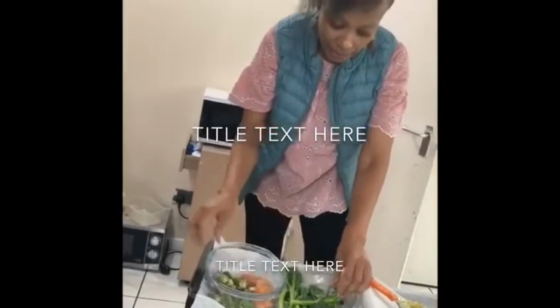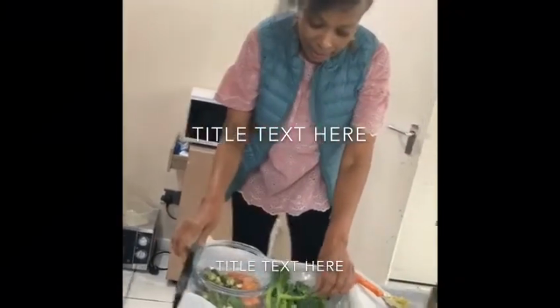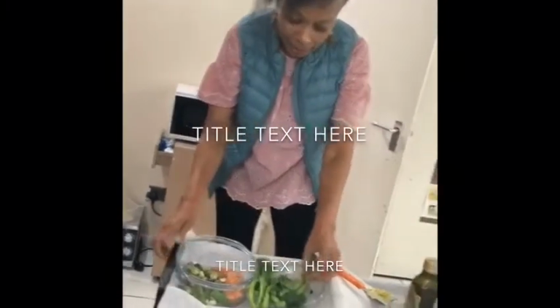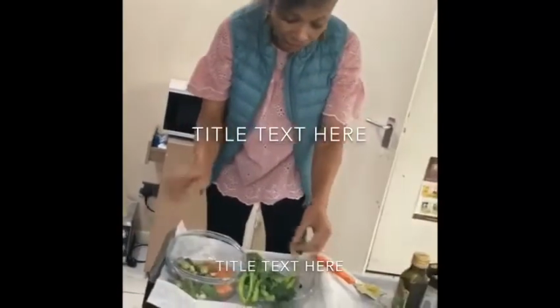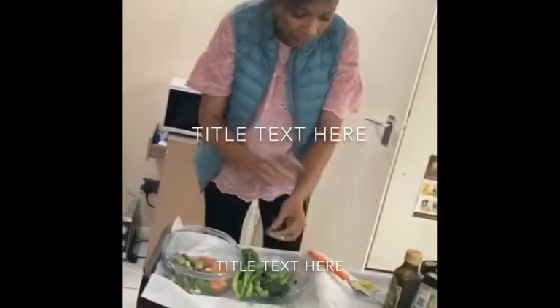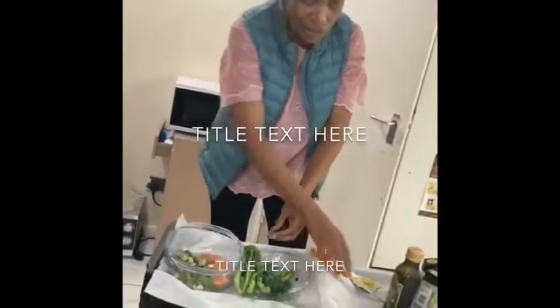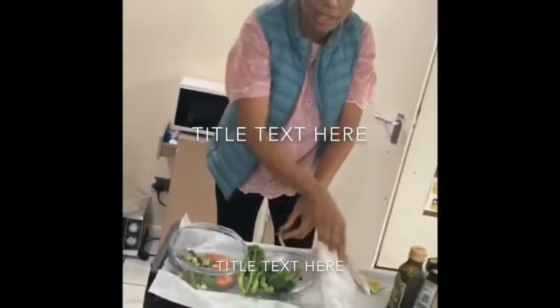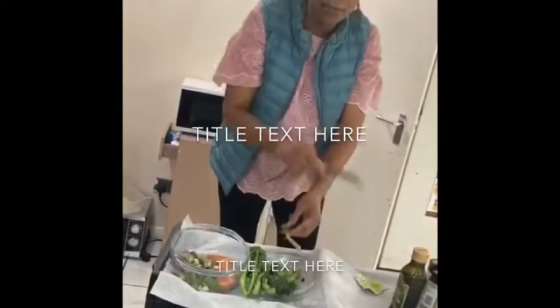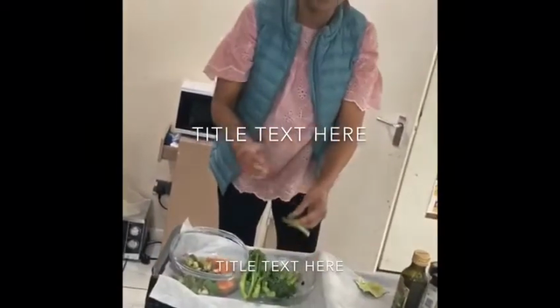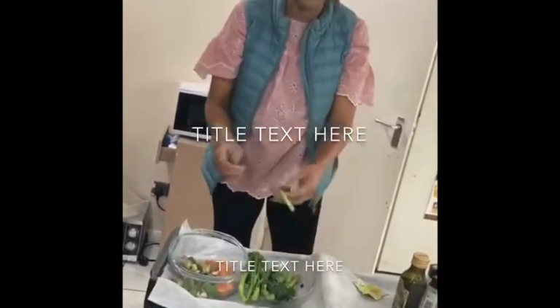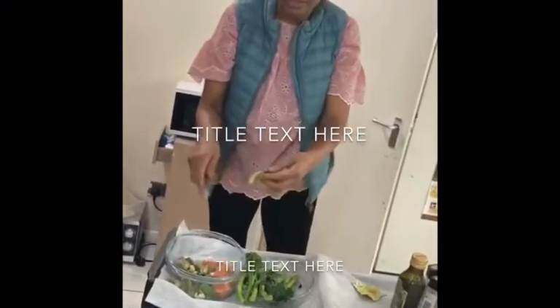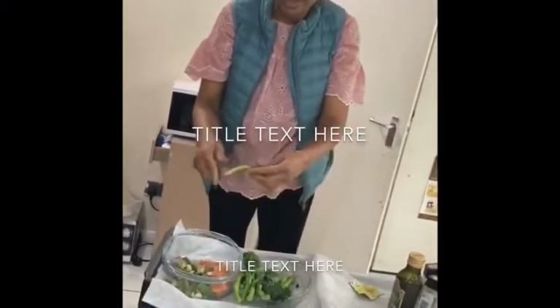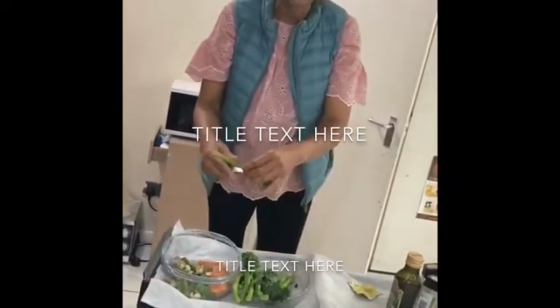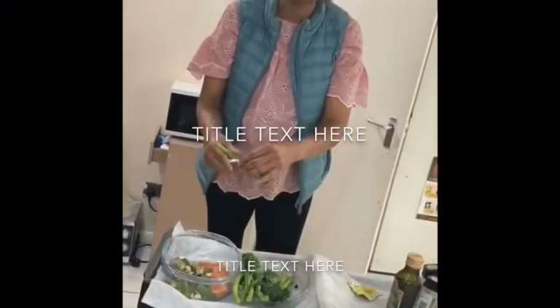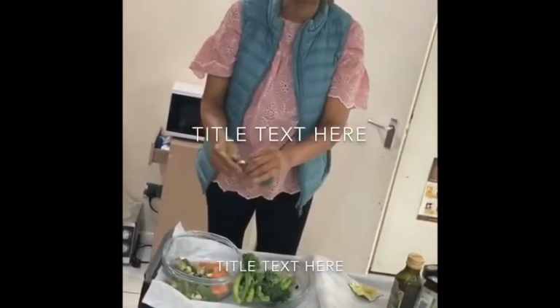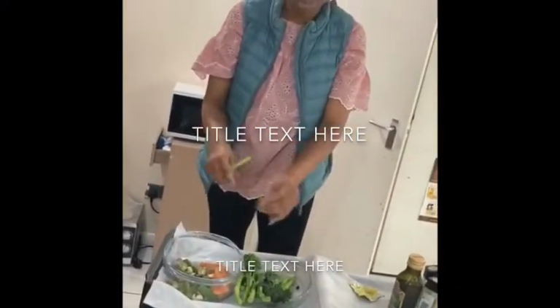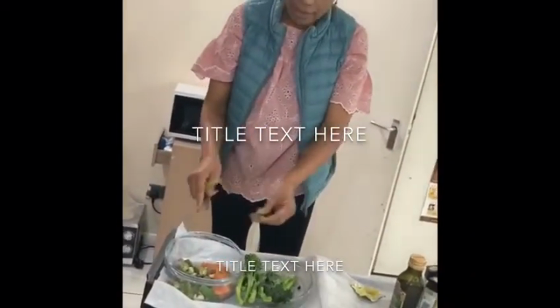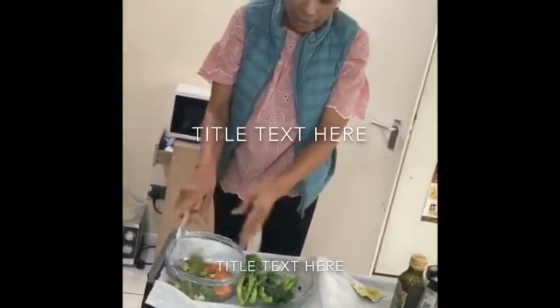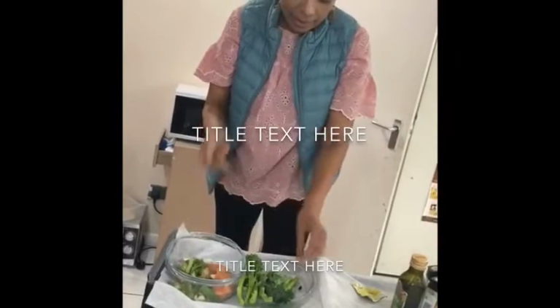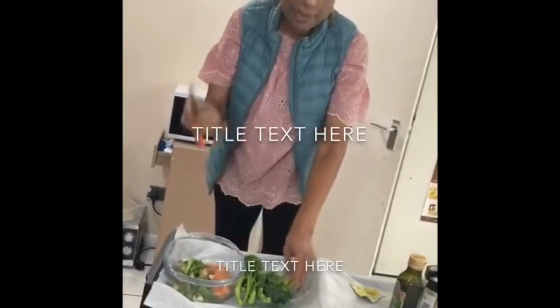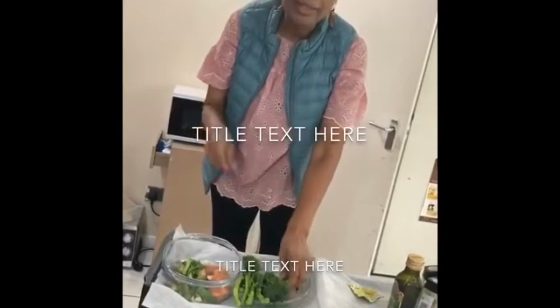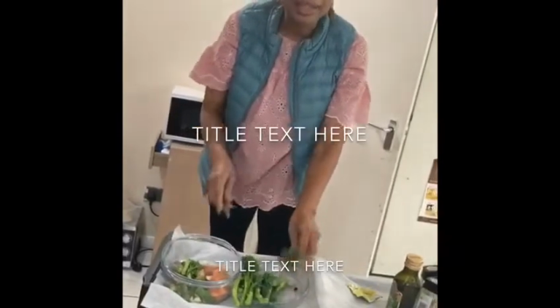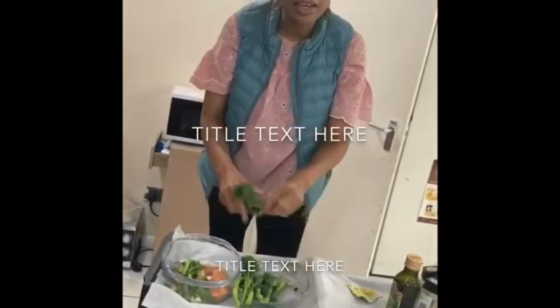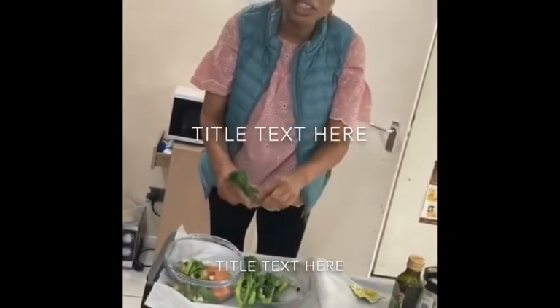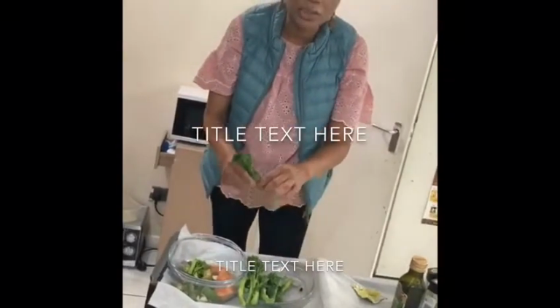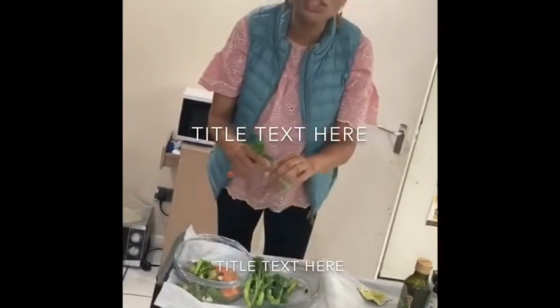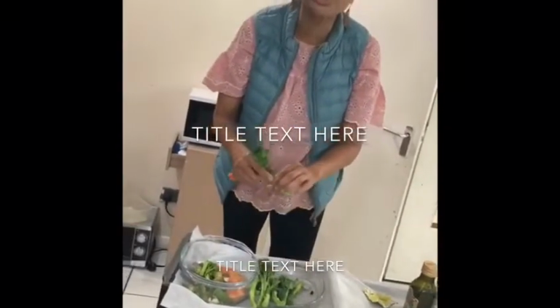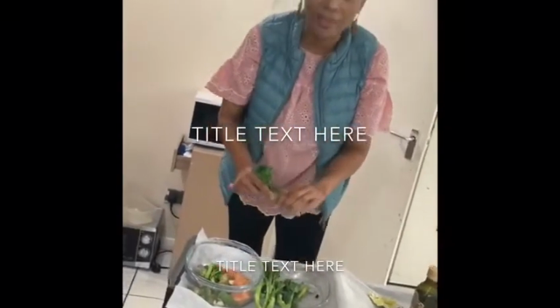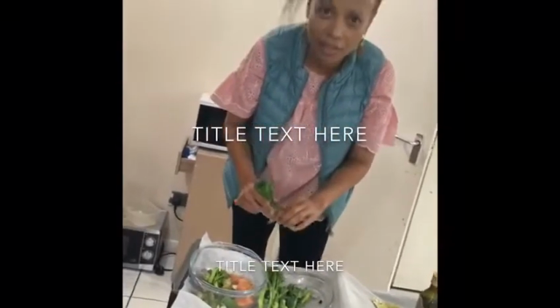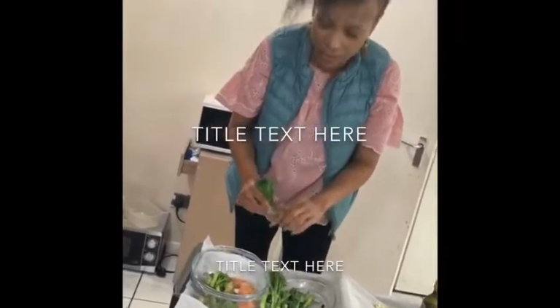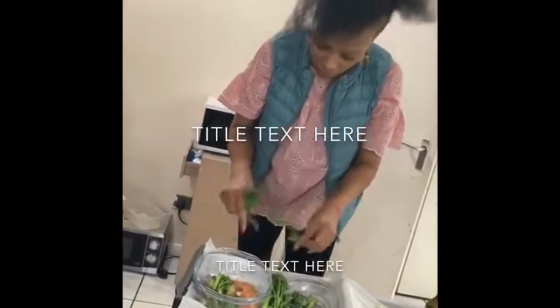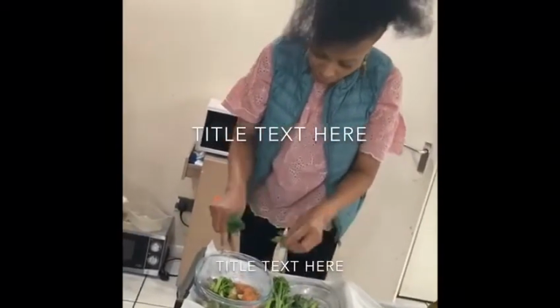Now this is my Chinese broccoli, and as I said, some people think, 'Oh, she didn't wash them.' They are already washed.